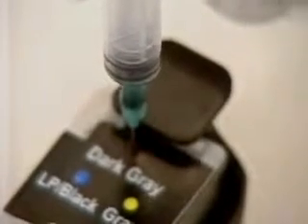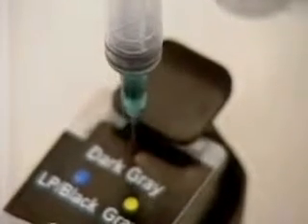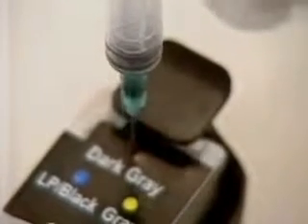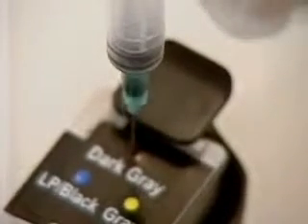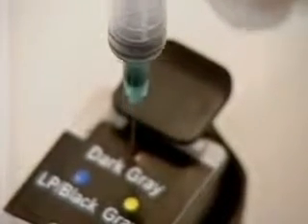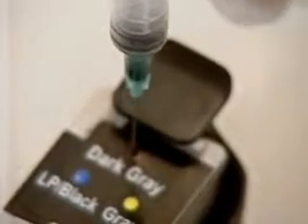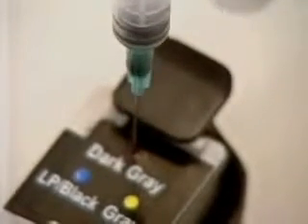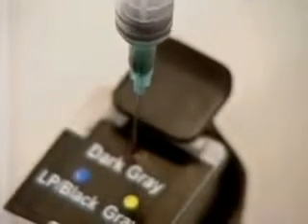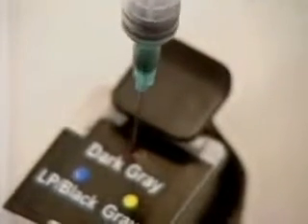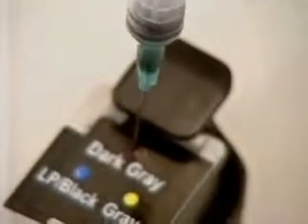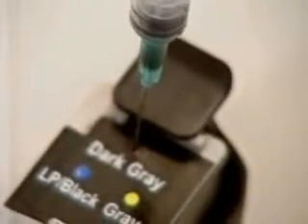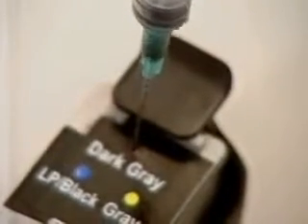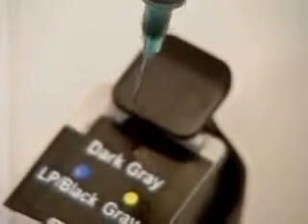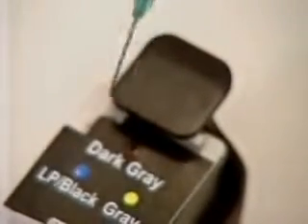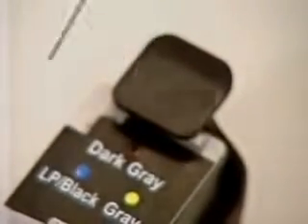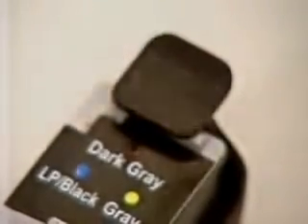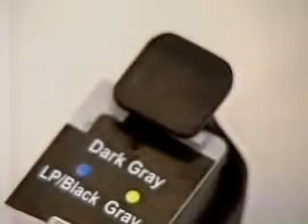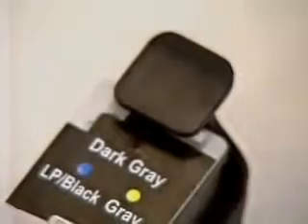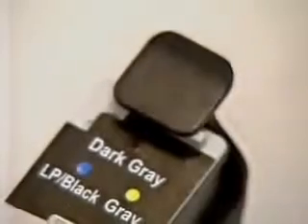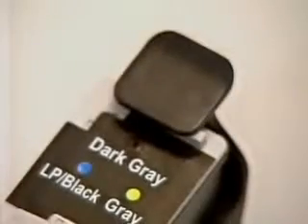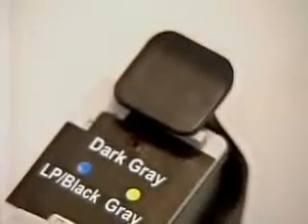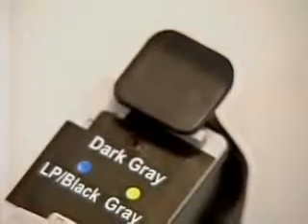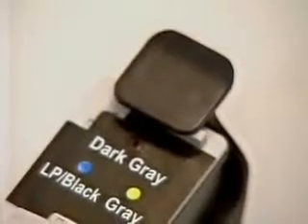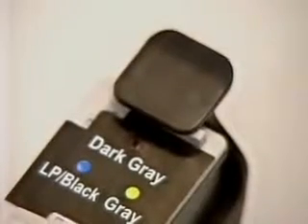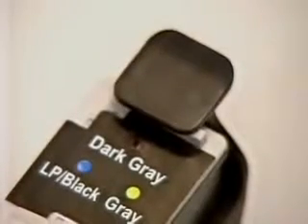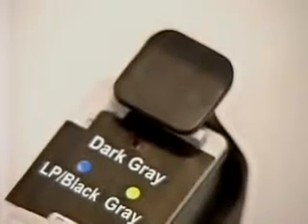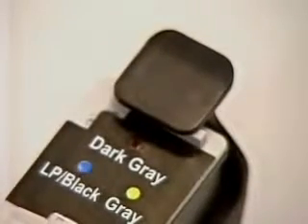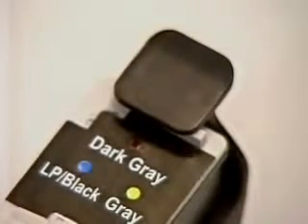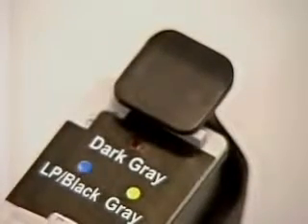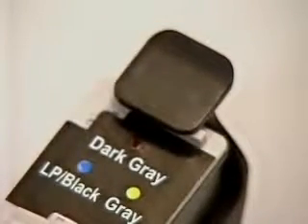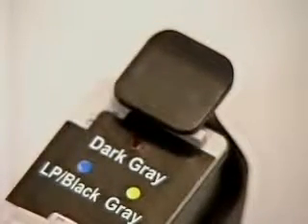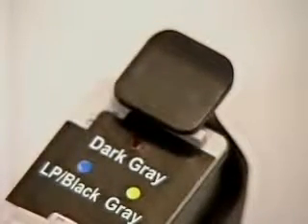The ink volume specified here is for a completely empty cartridge.